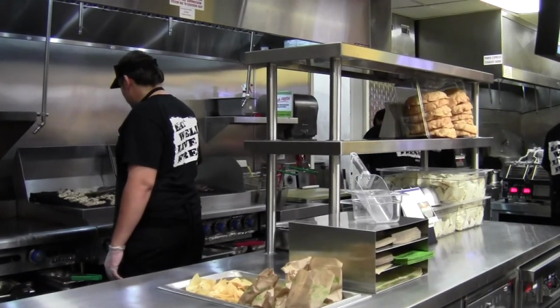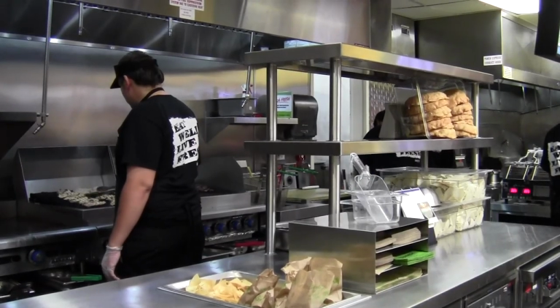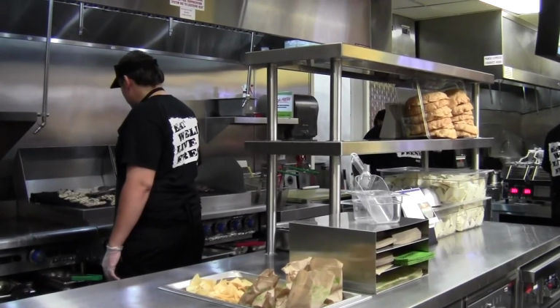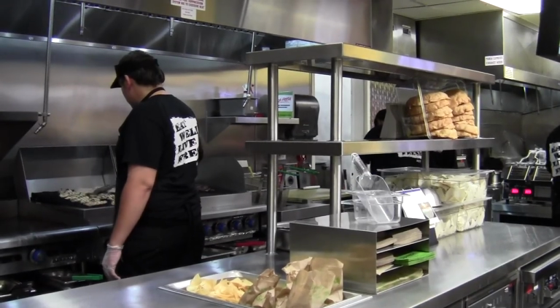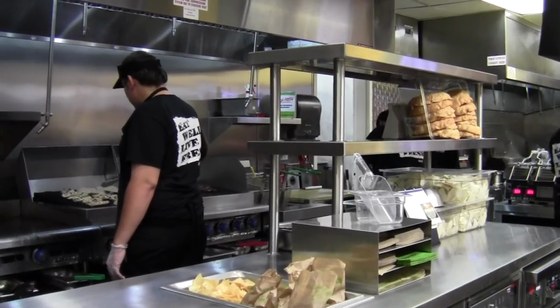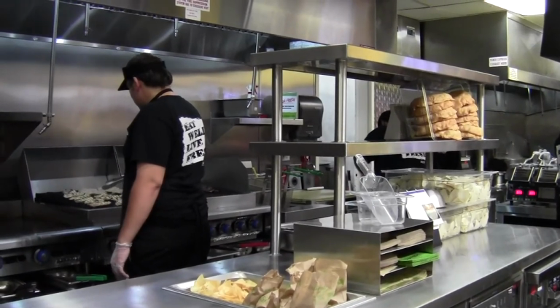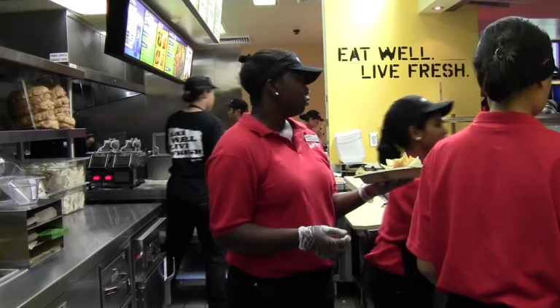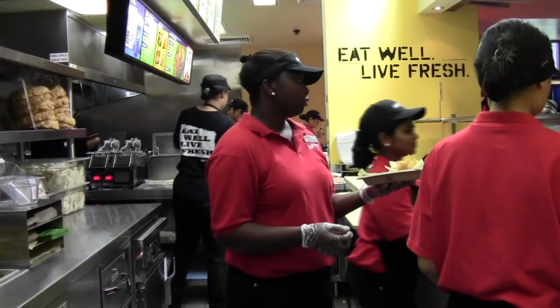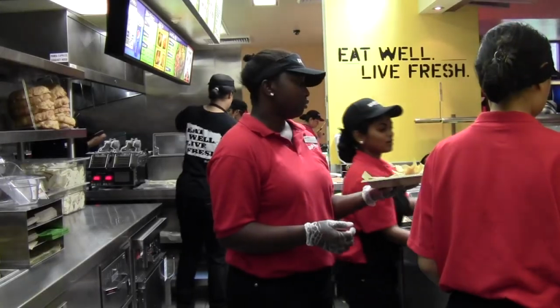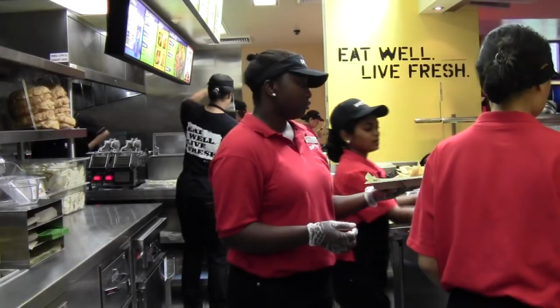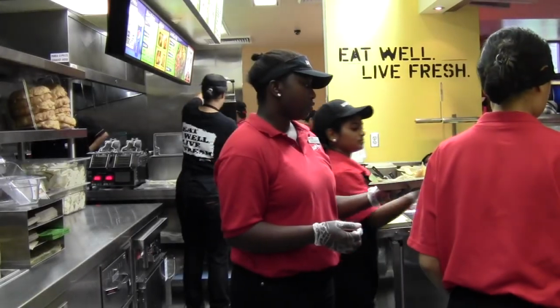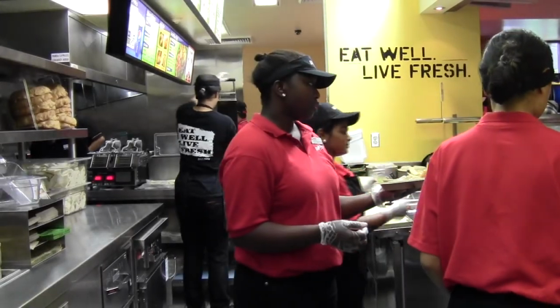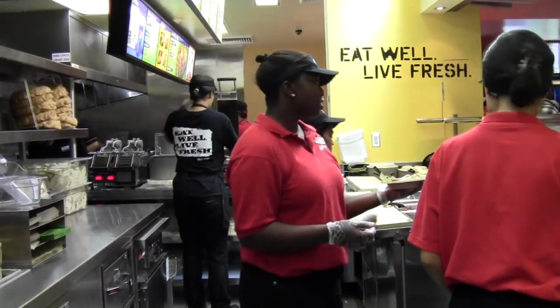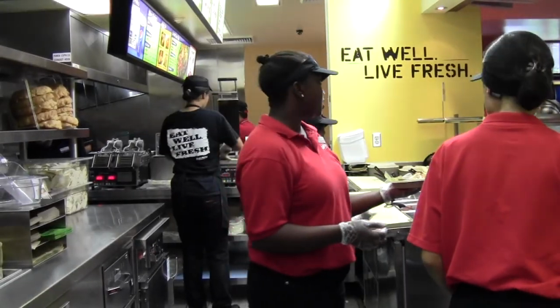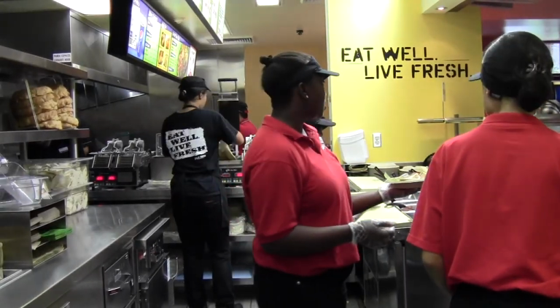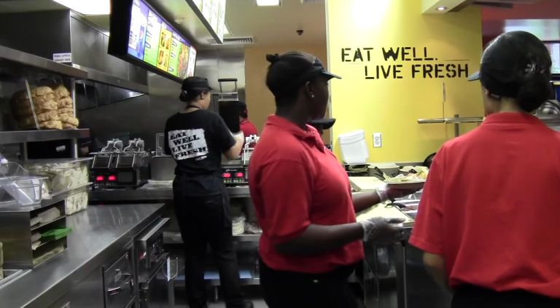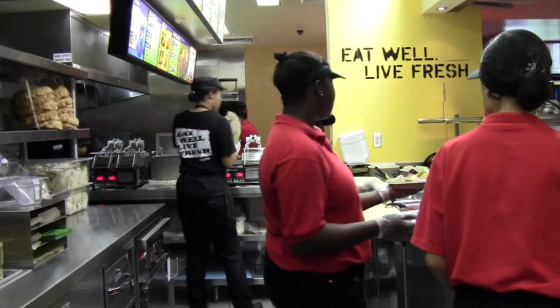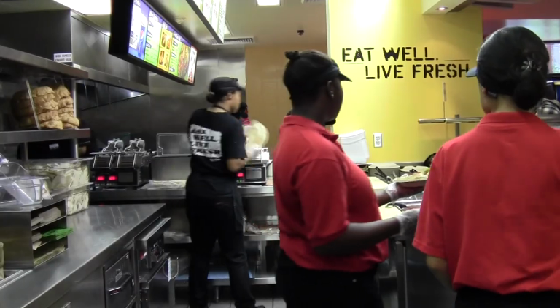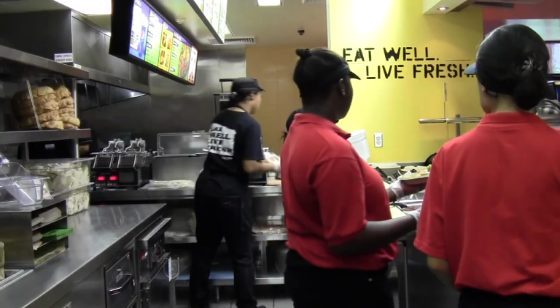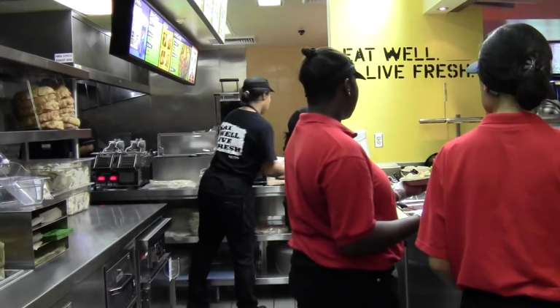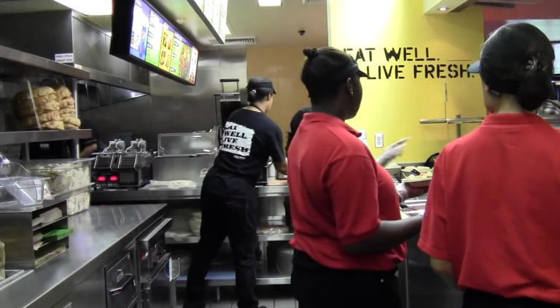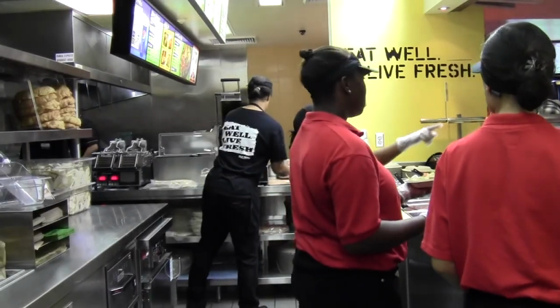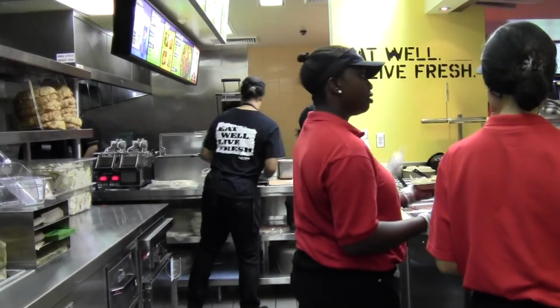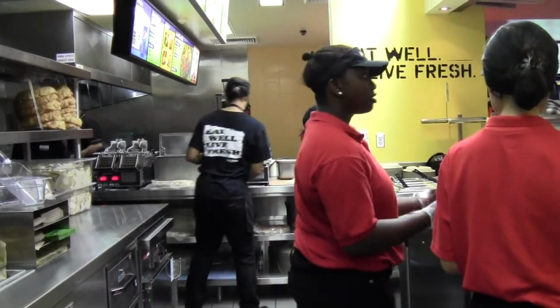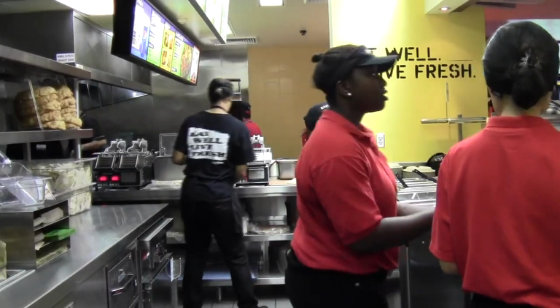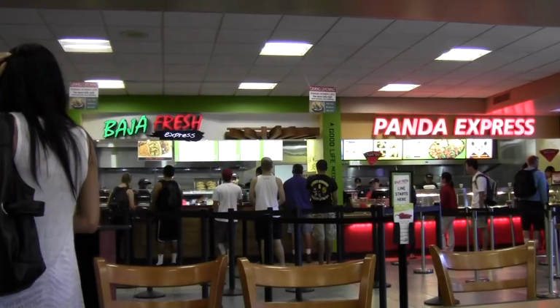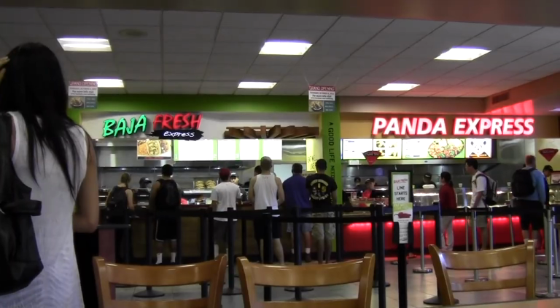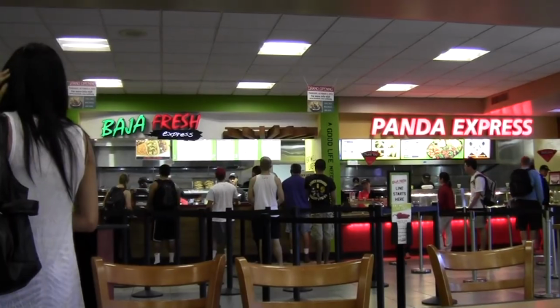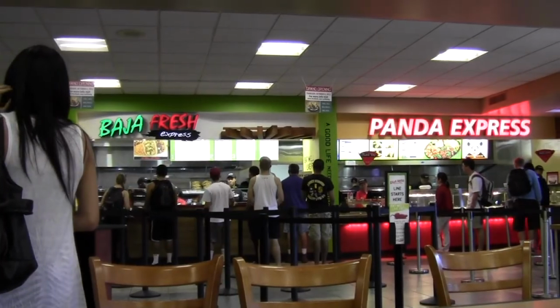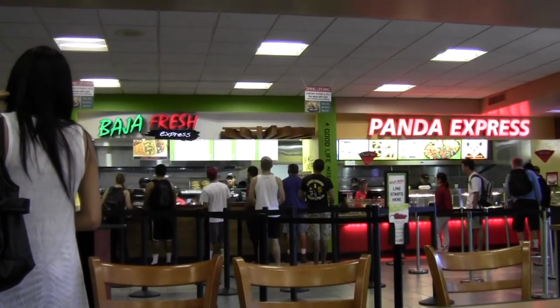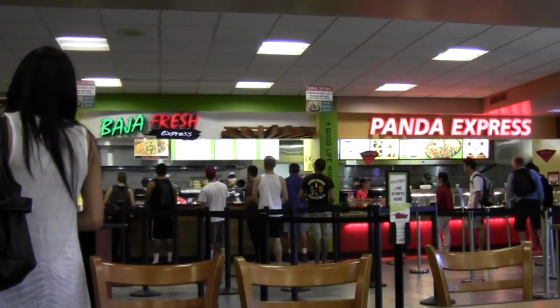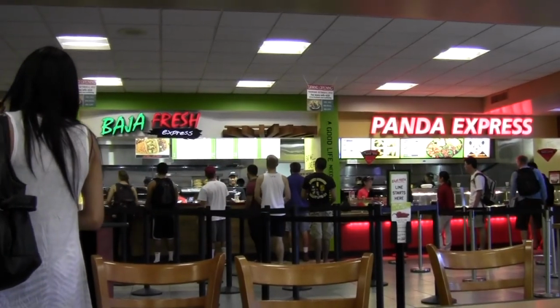Manager Cristina Martinez says they're planning to stay at Cal State Fullerton as long as it stays popular amongst the students.